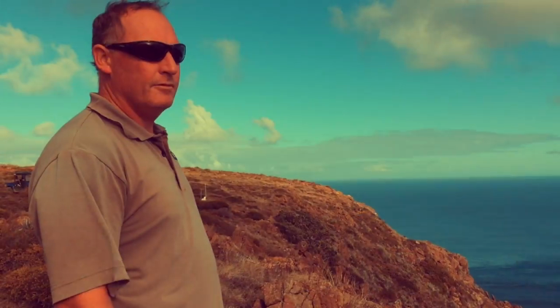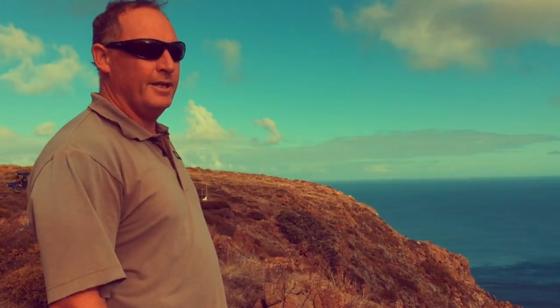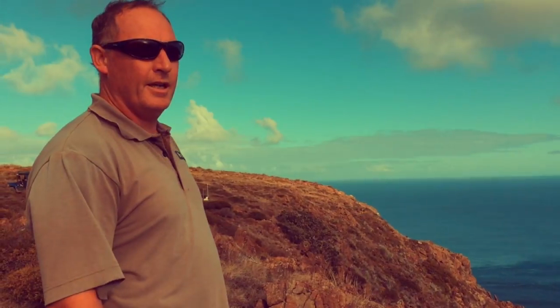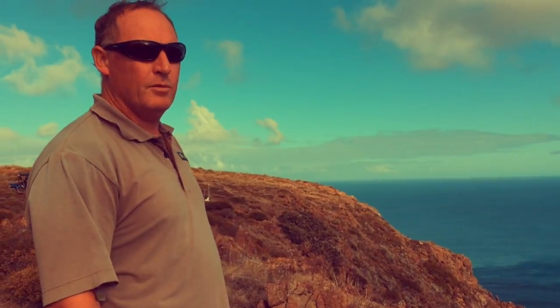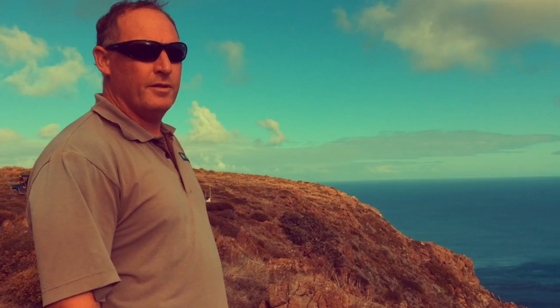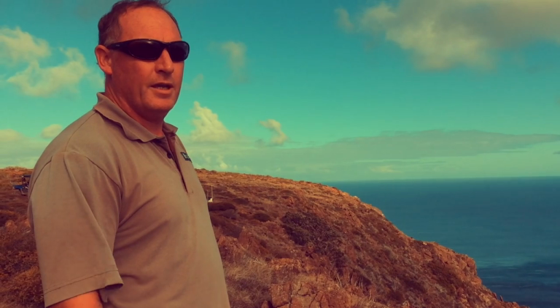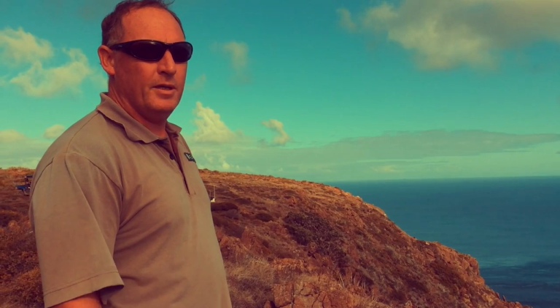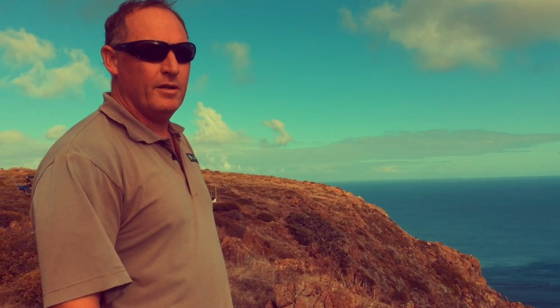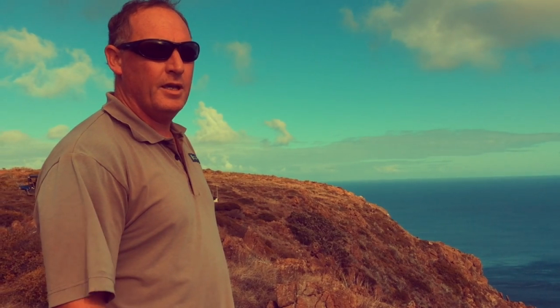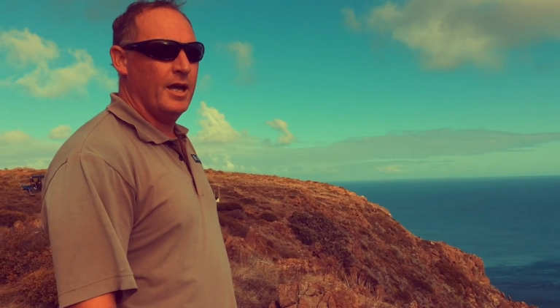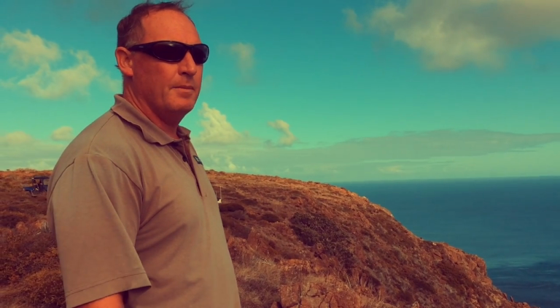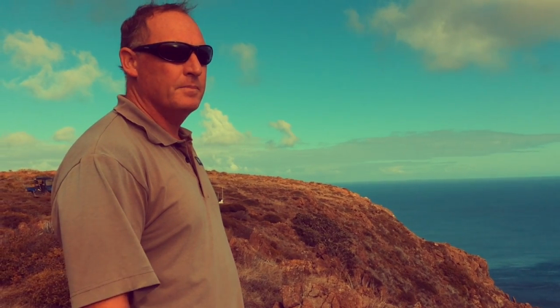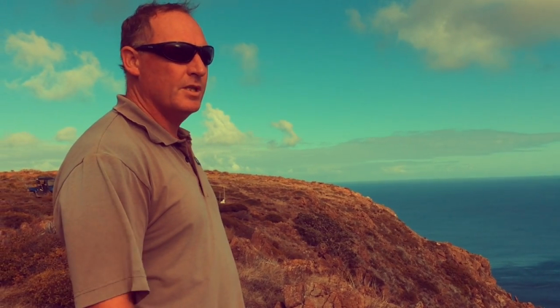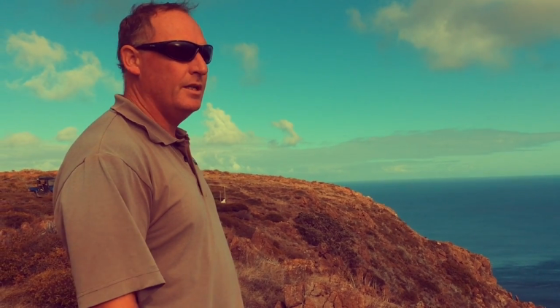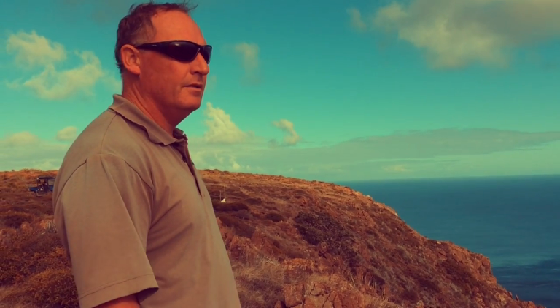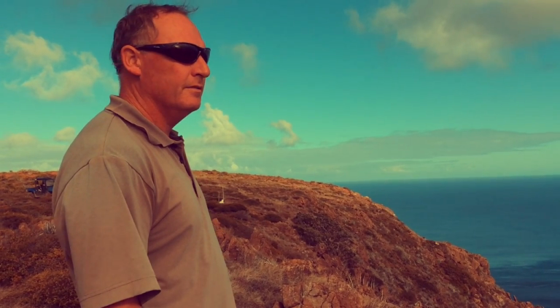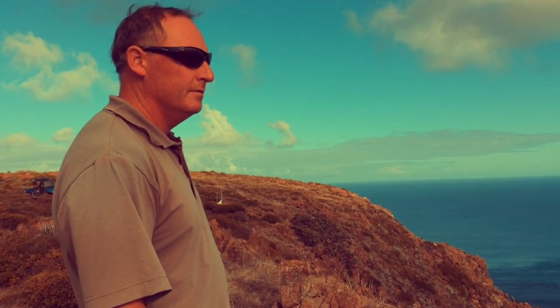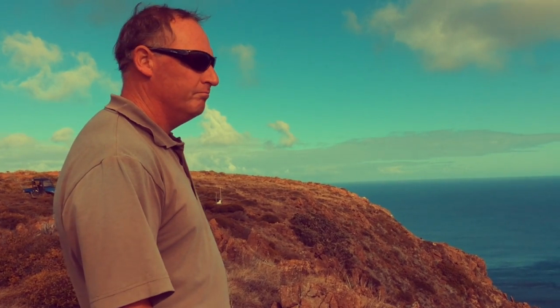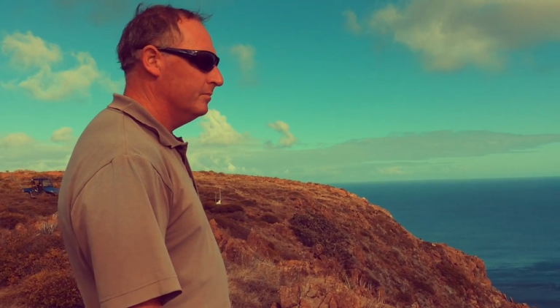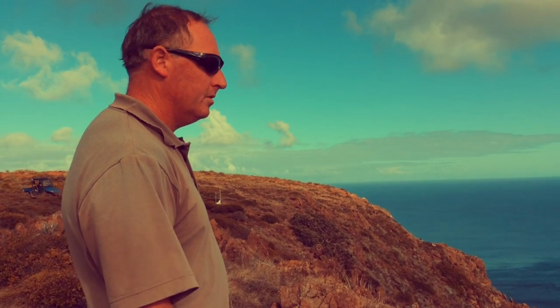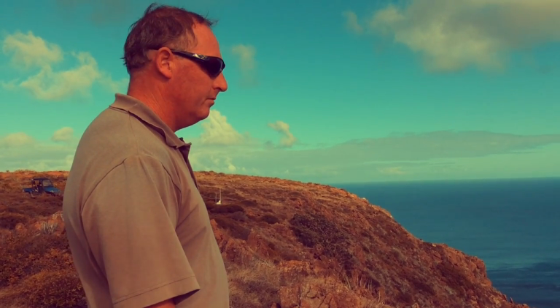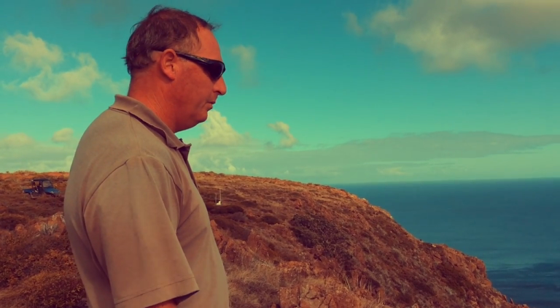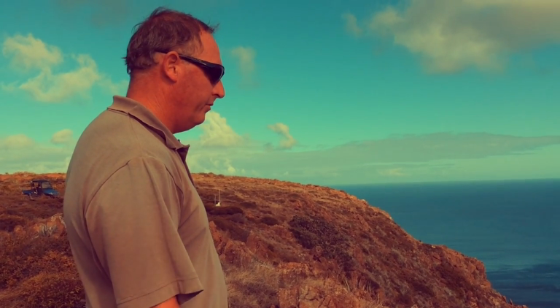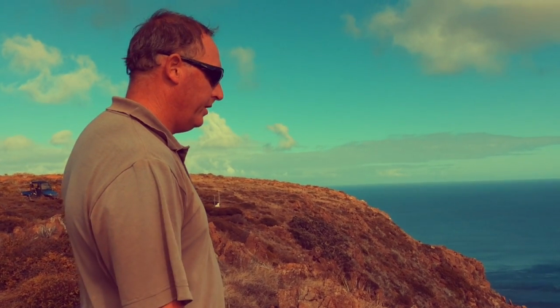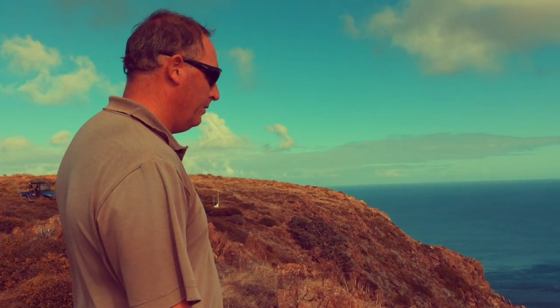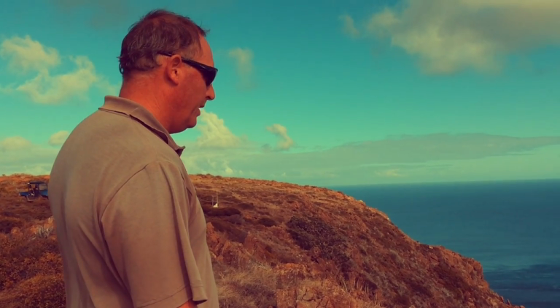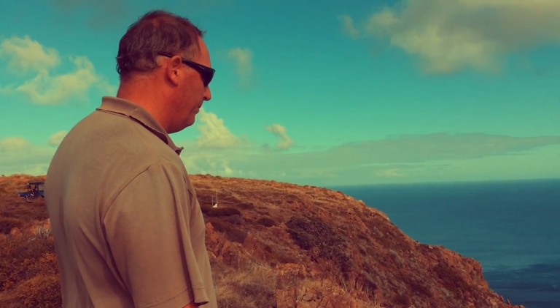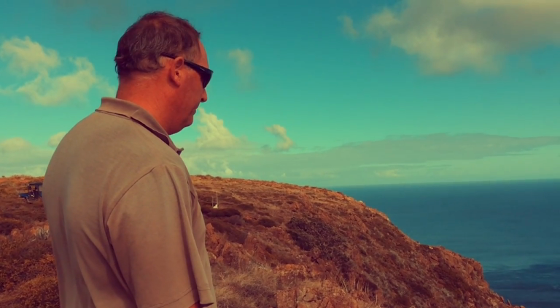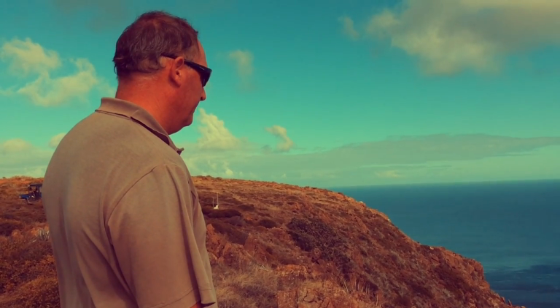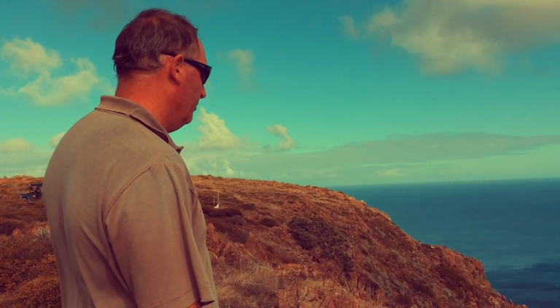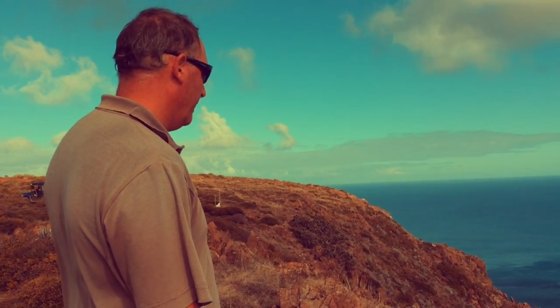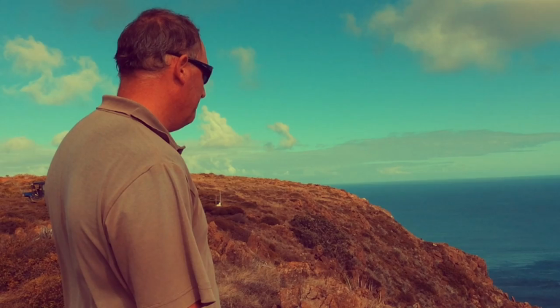Really lucky with the day up here today. Calm, sunny — just a really perfect day to be up at North Cape.